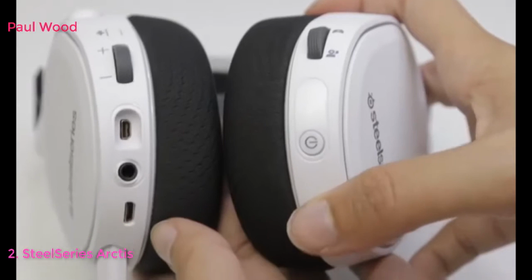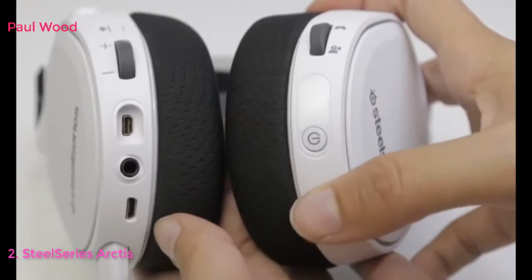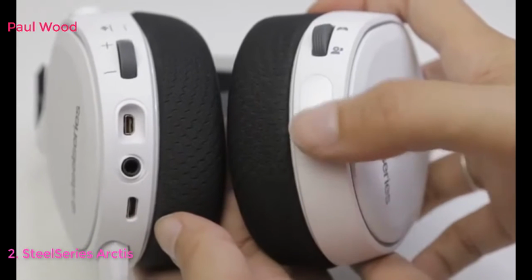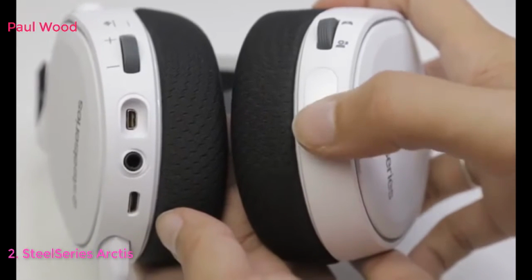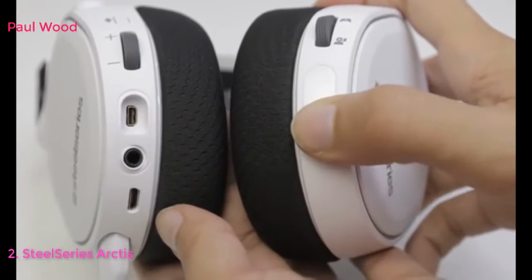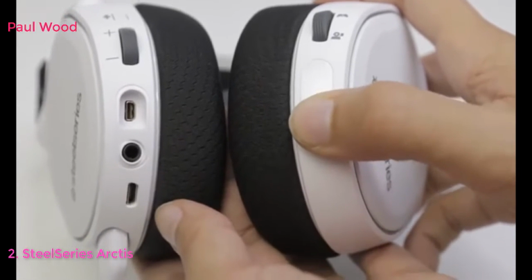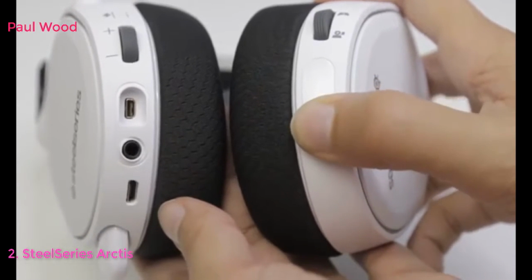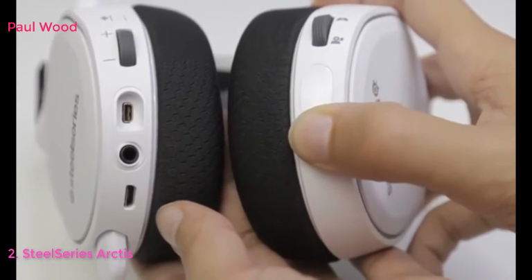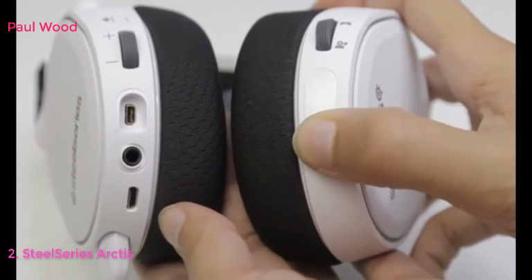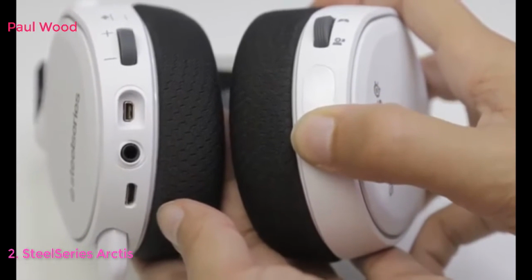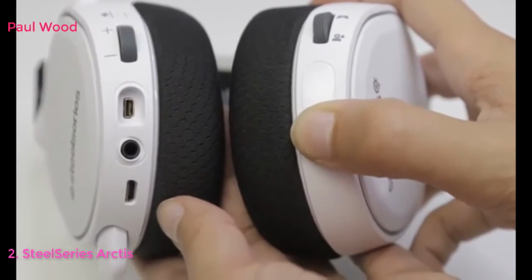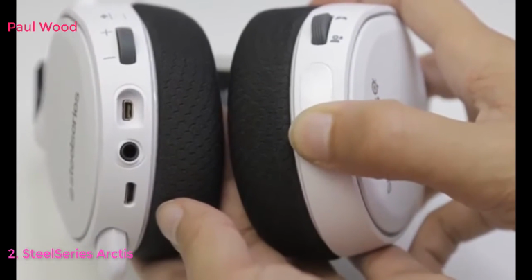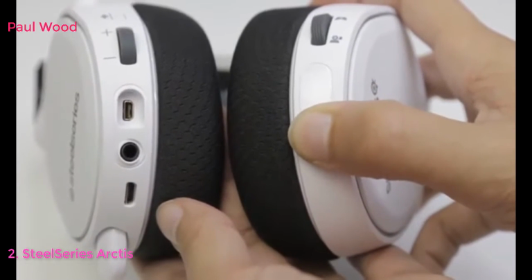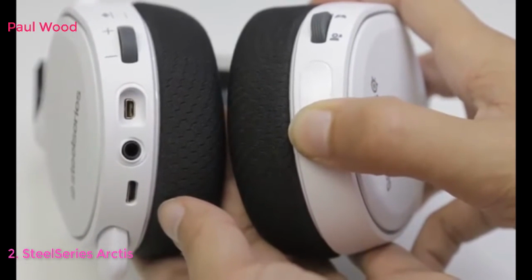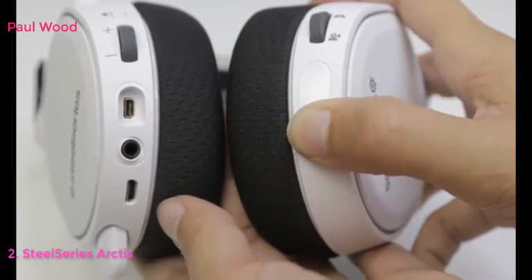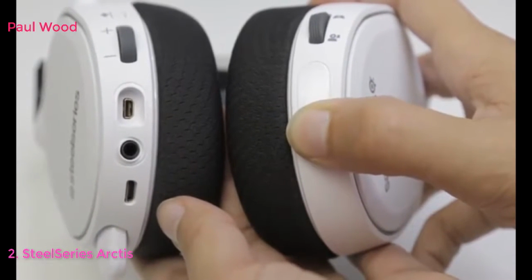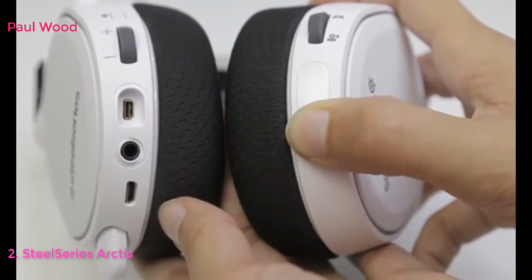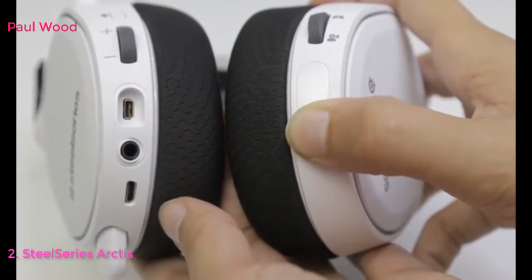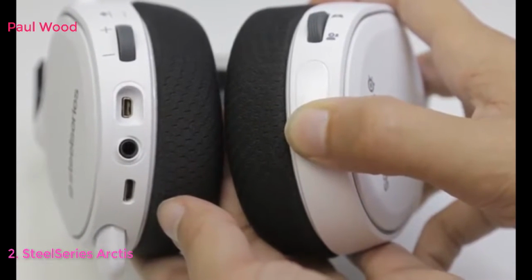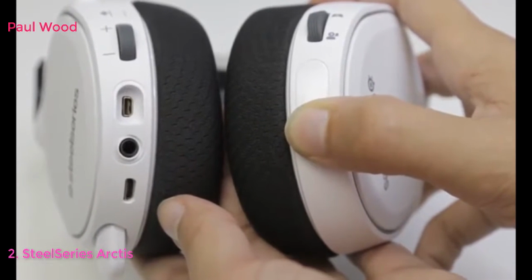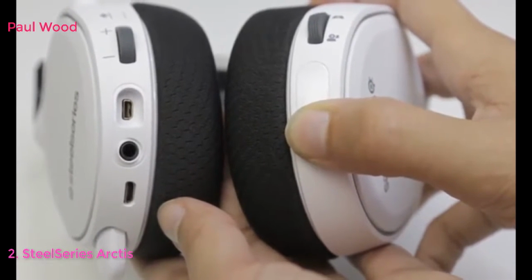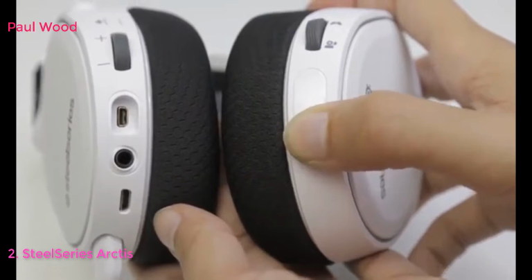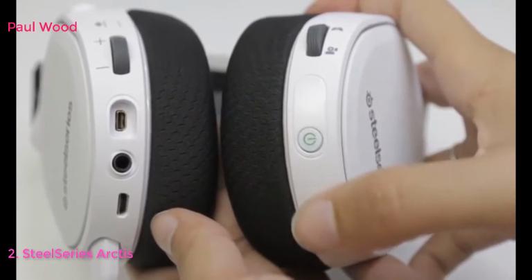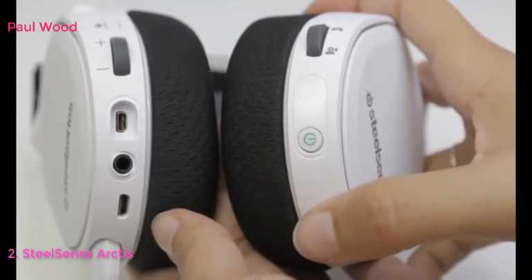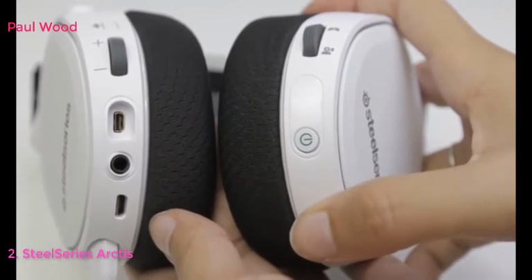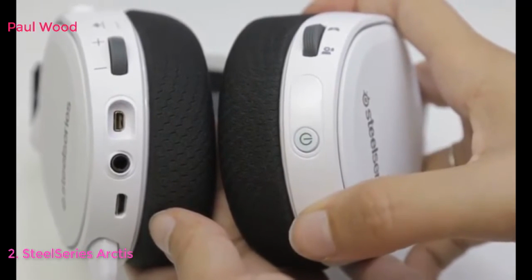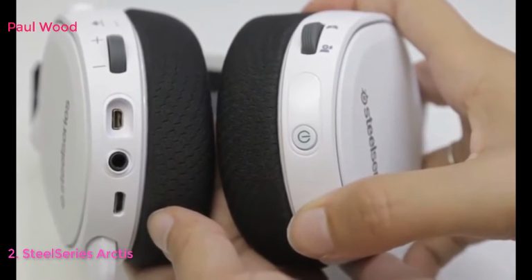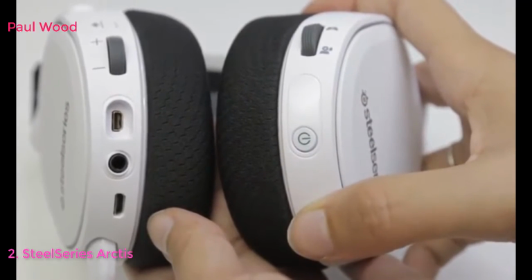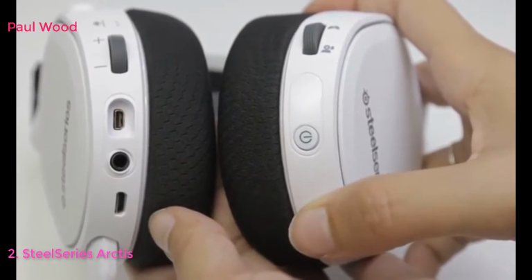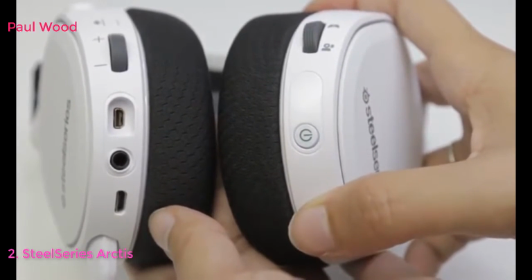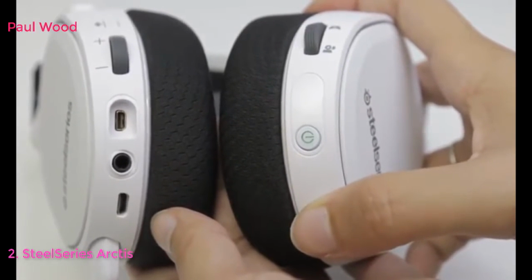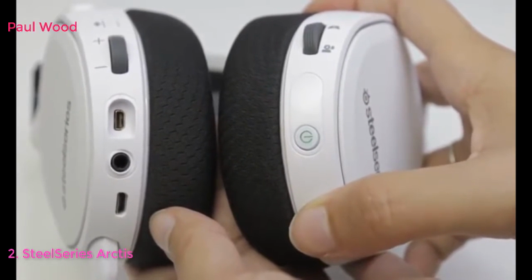To power your headset on, press and hold the power button for at least three seconds. You'll hear a tone and the power button will illuminate.